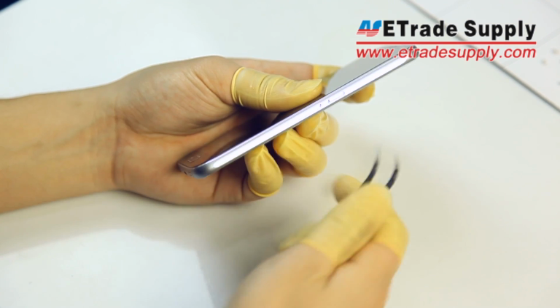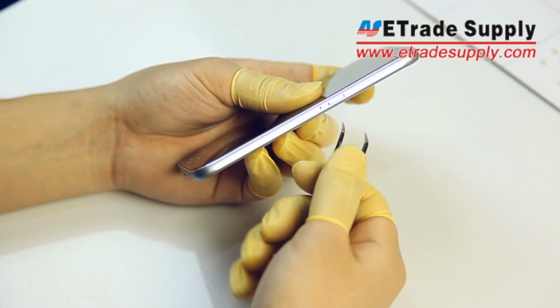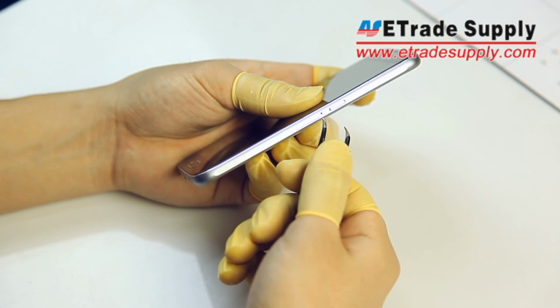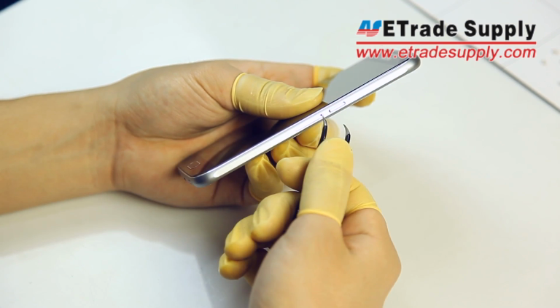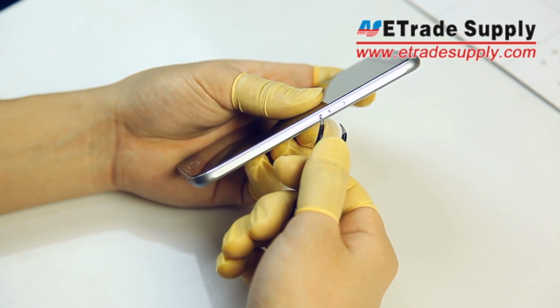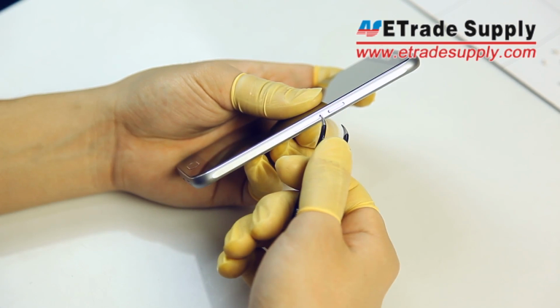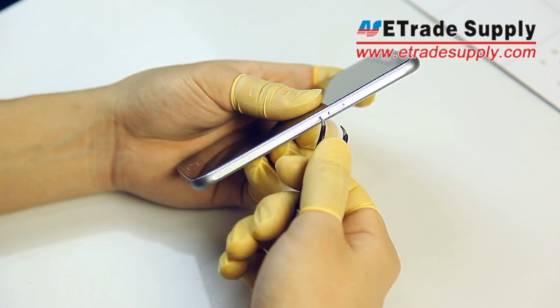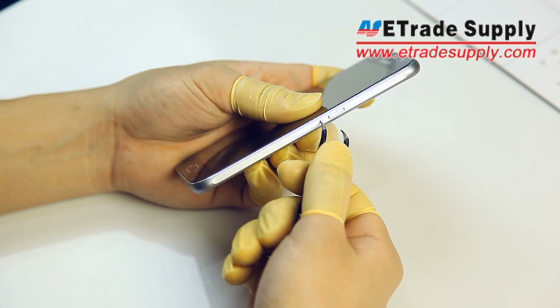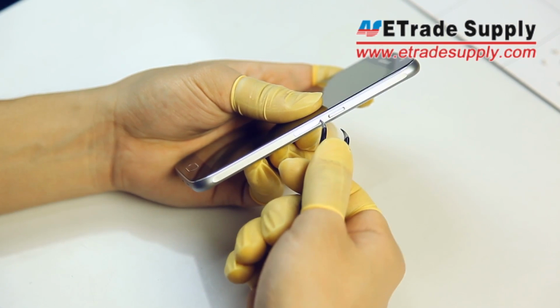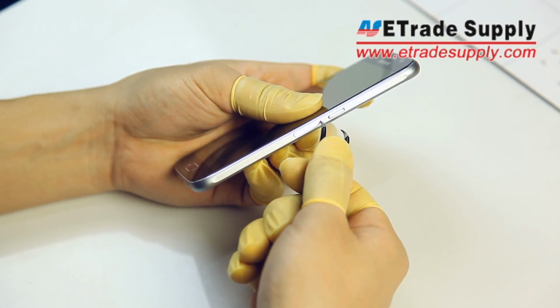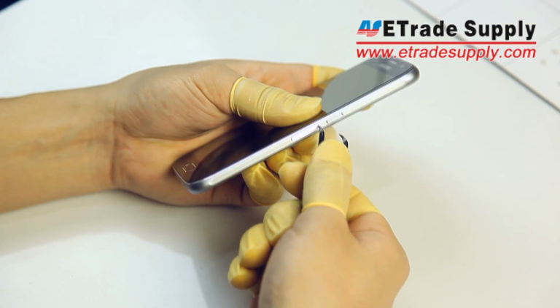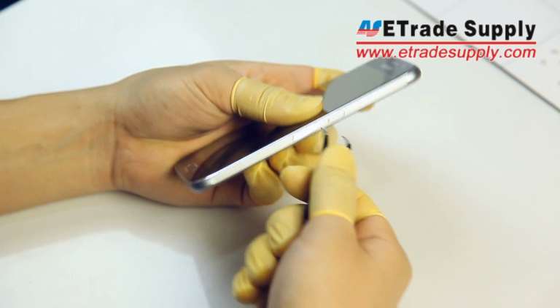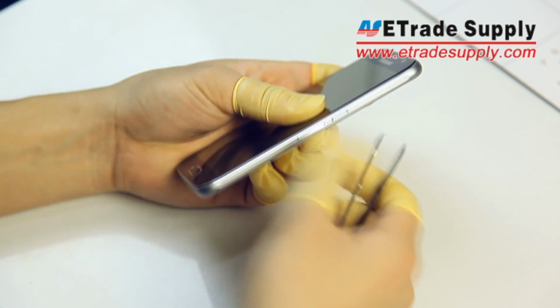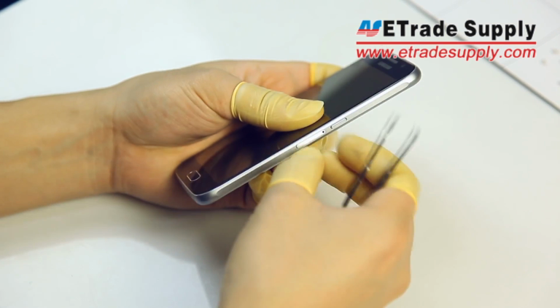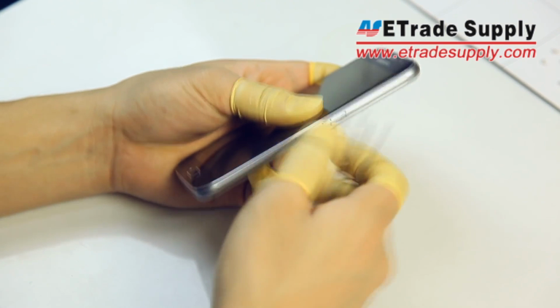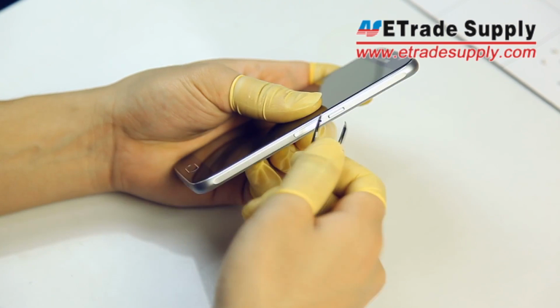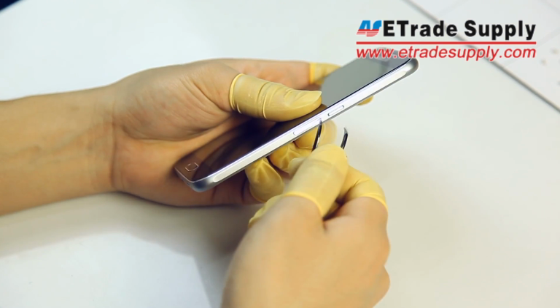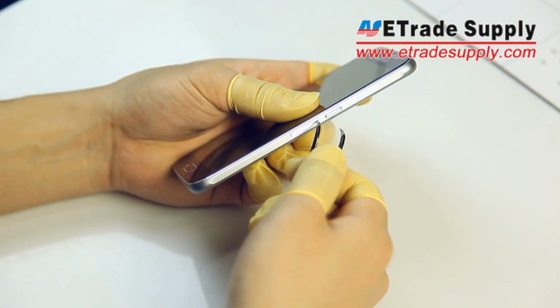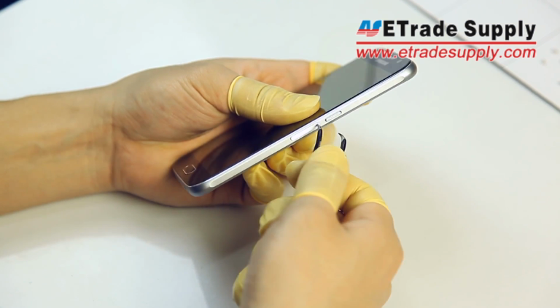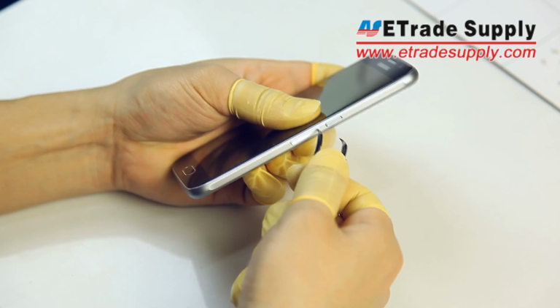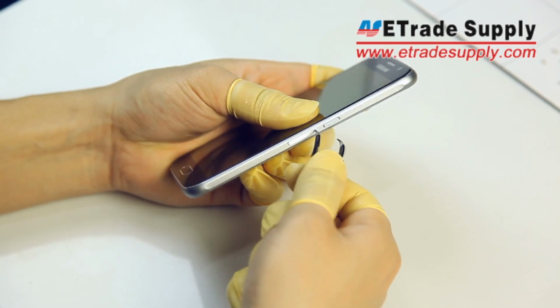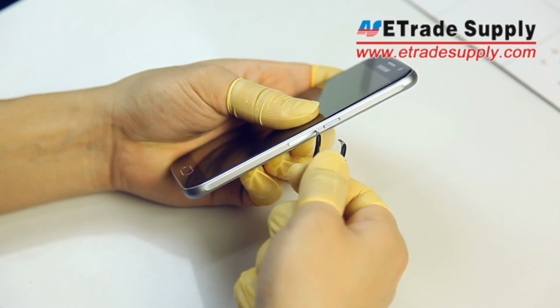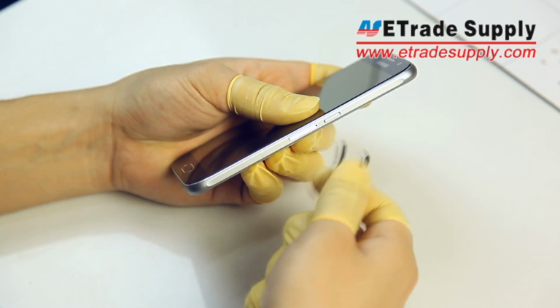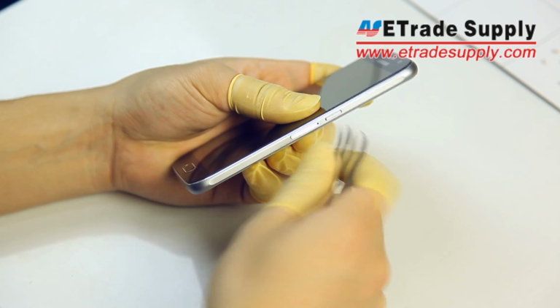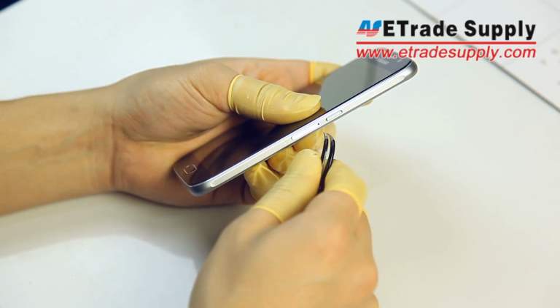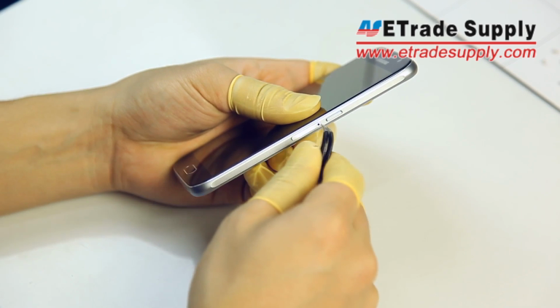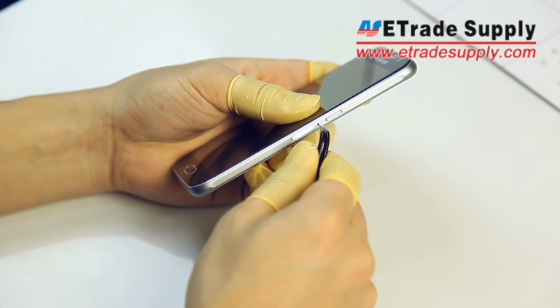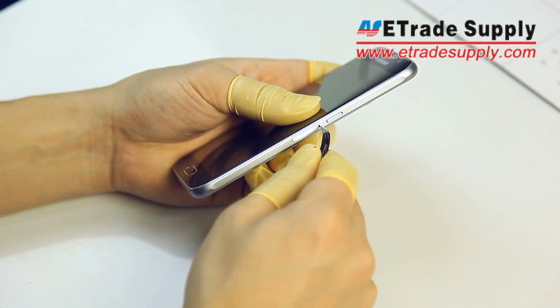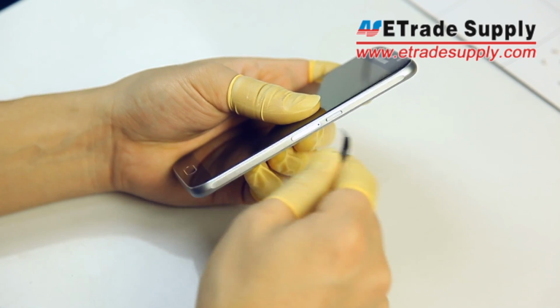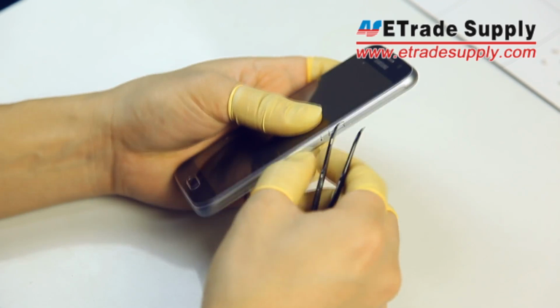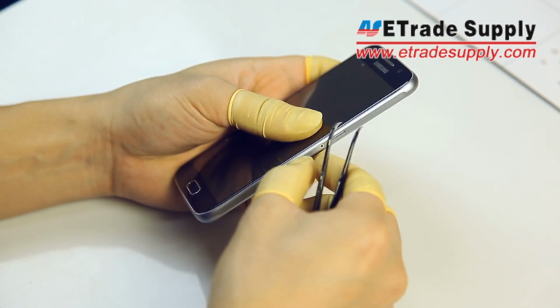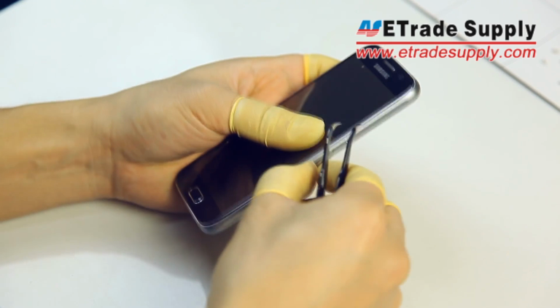We'll start by removing the SIM tray. We used tweezers, but you should really use the SIM tray removal tool — it'll make it easier.